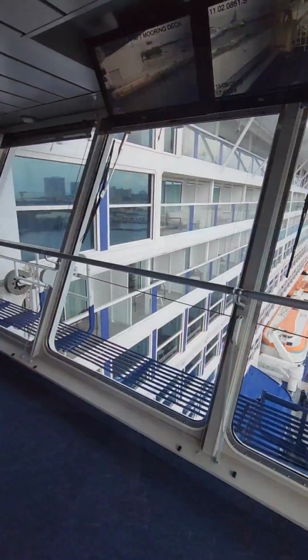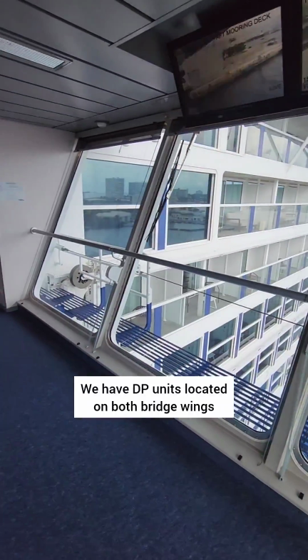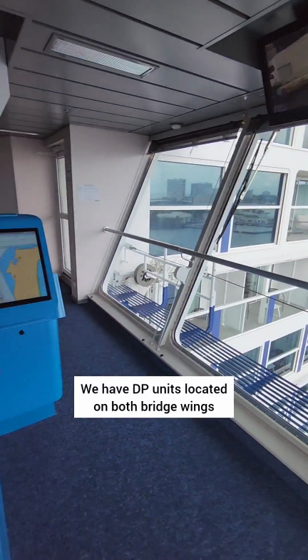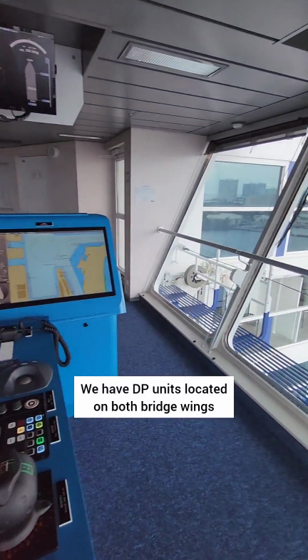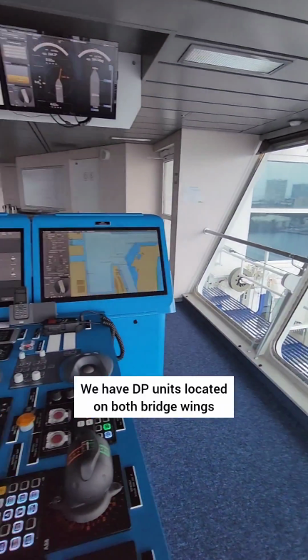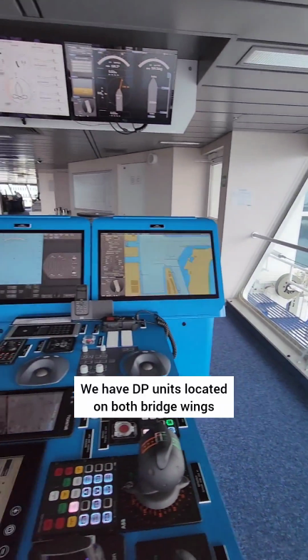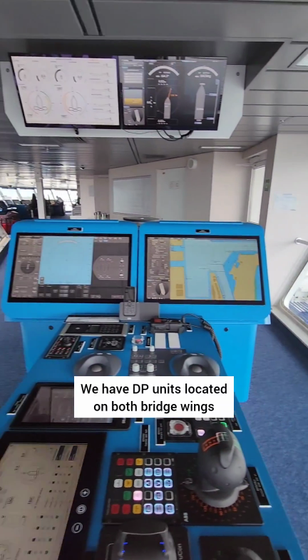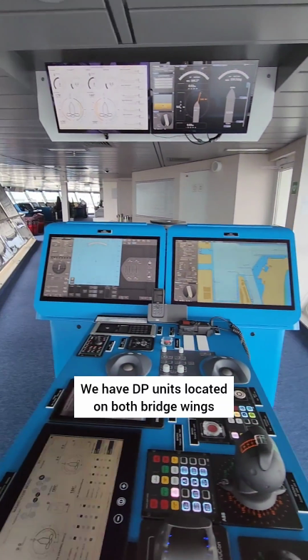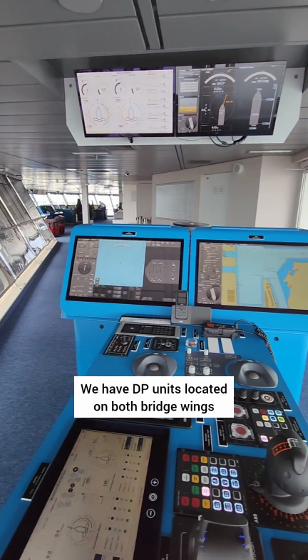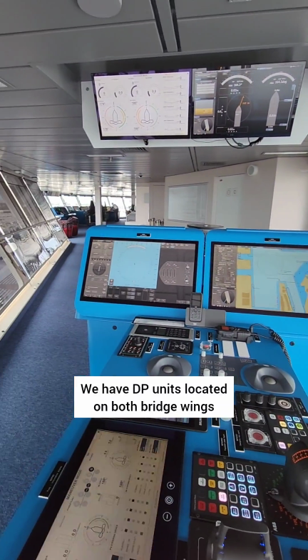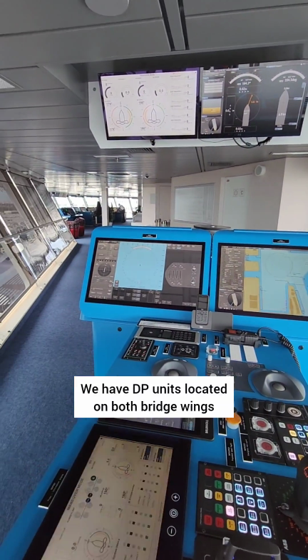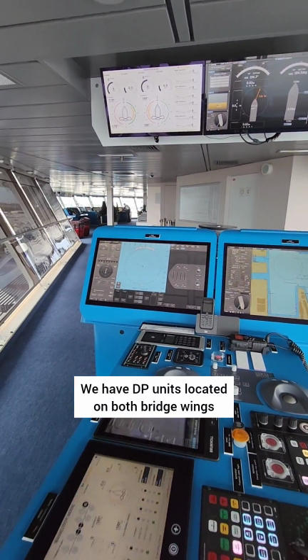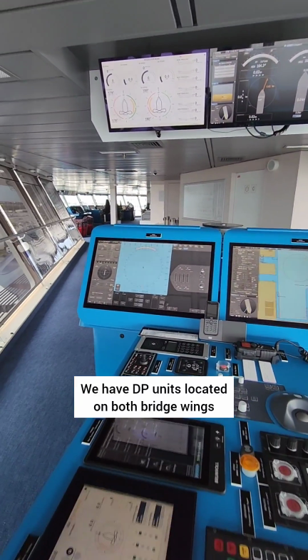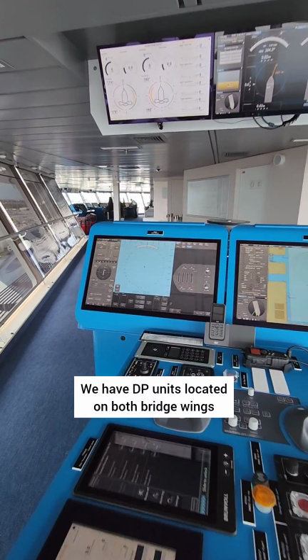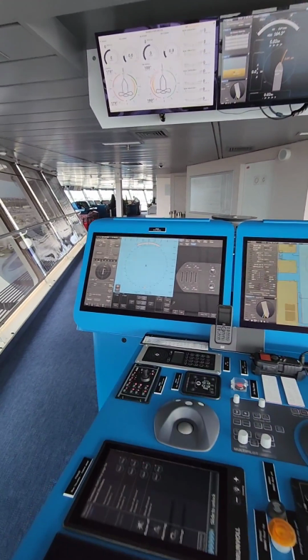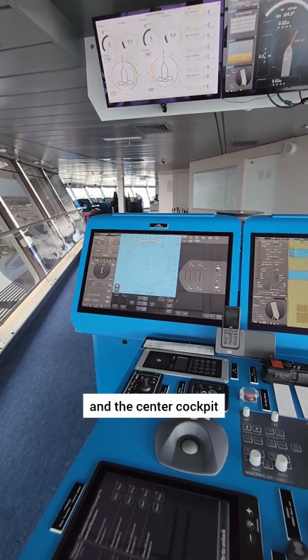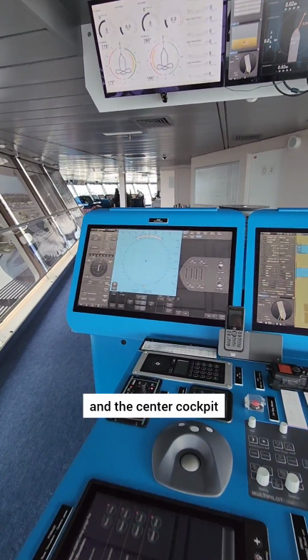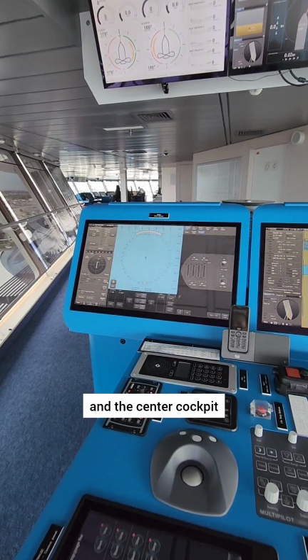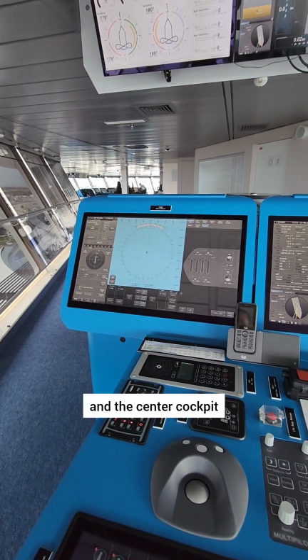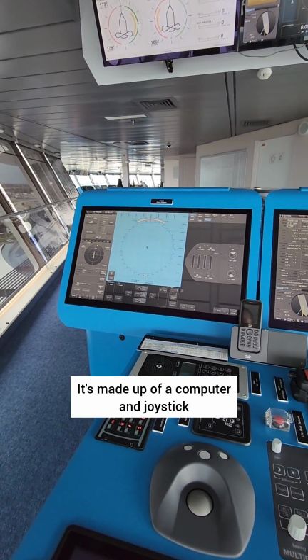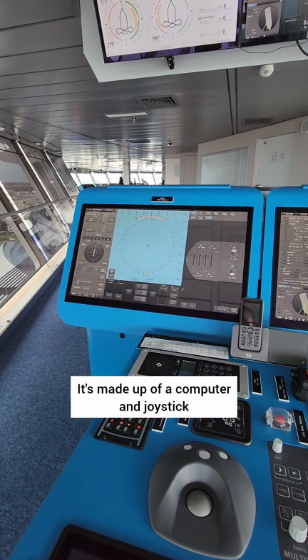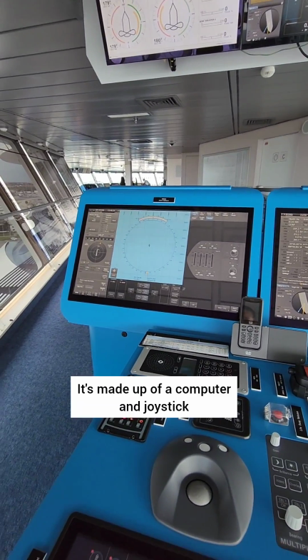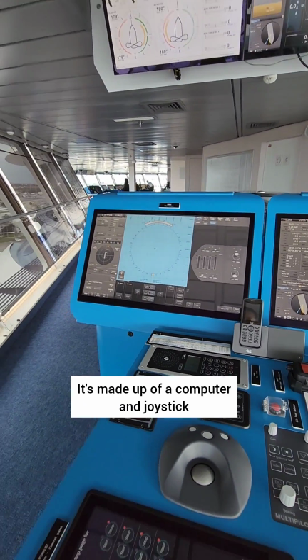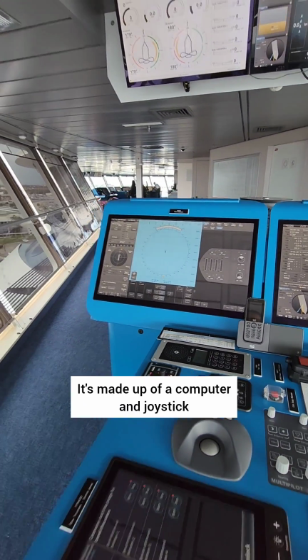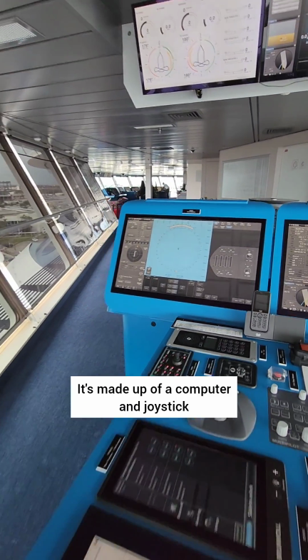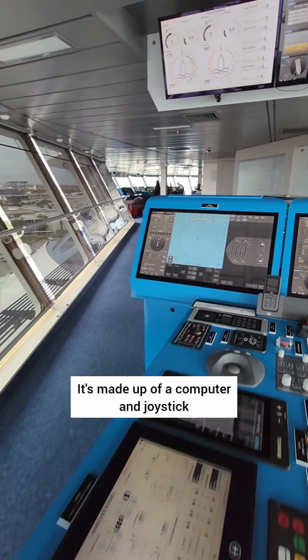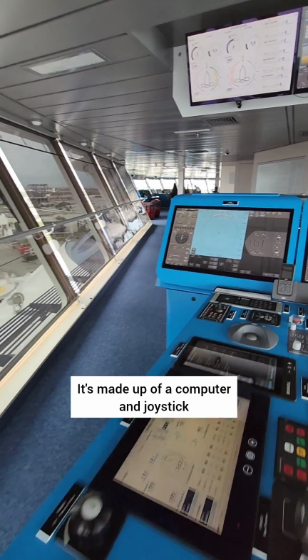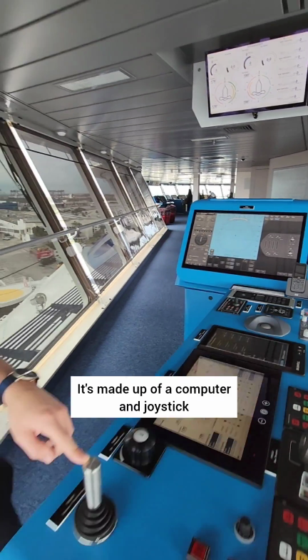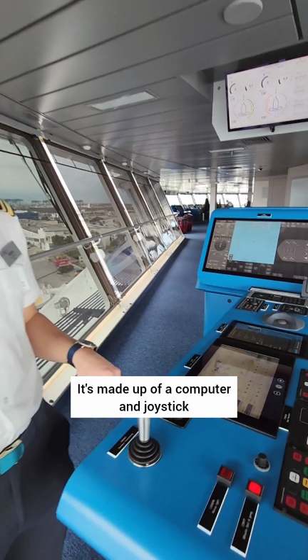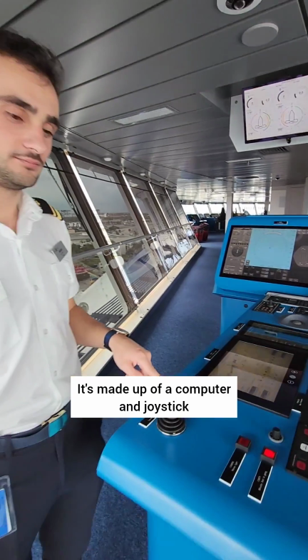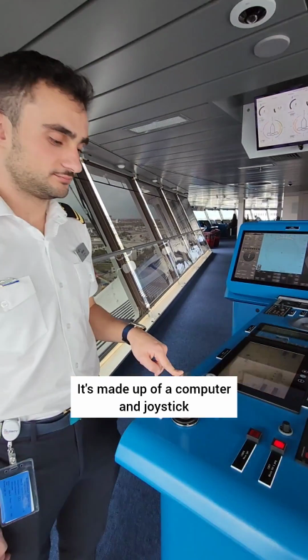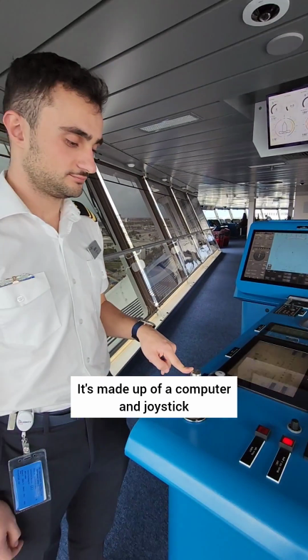We have DP units located on both bridge wings and the center cockpit. It's made up of a computer and joystick.